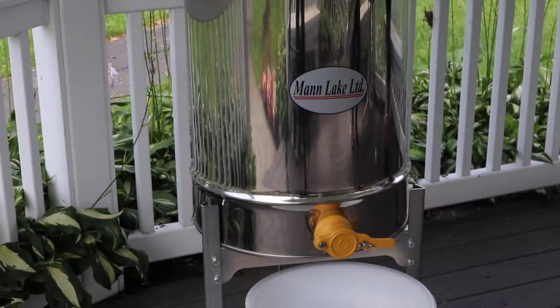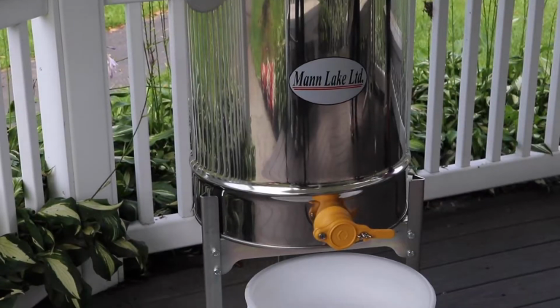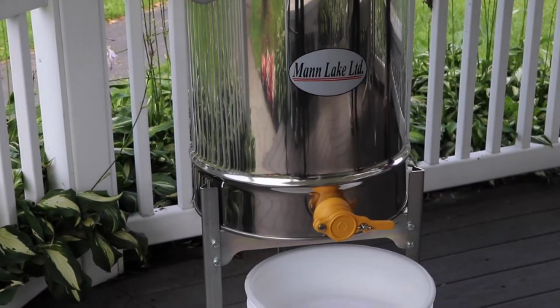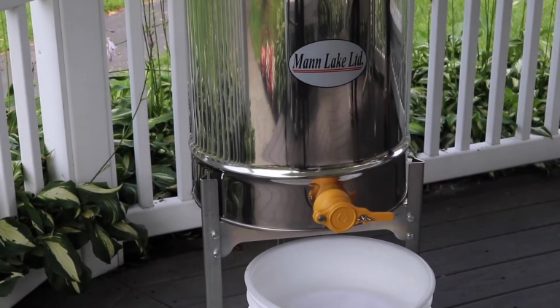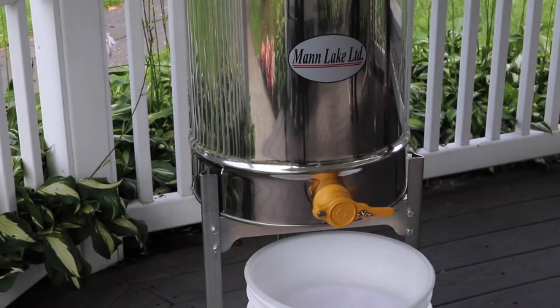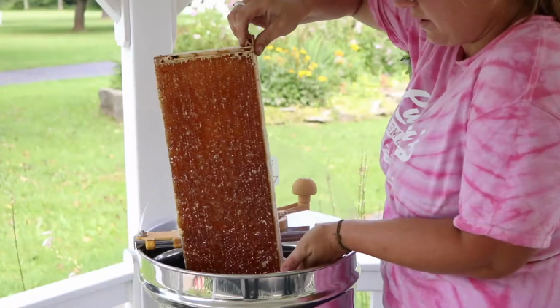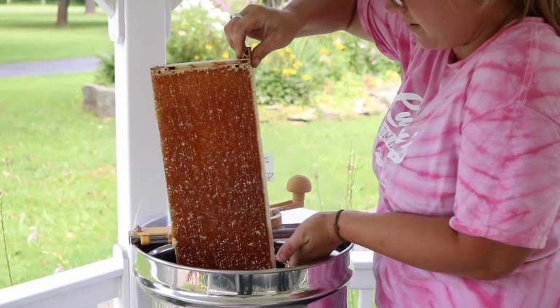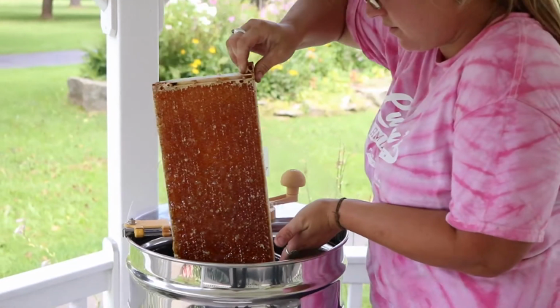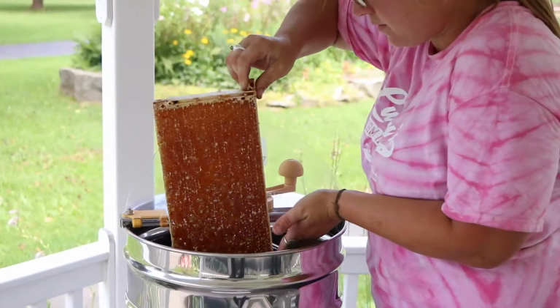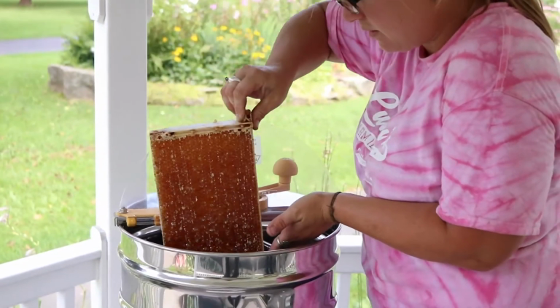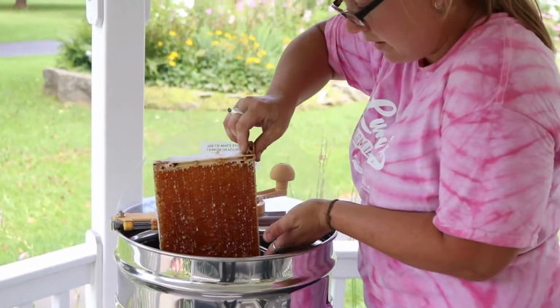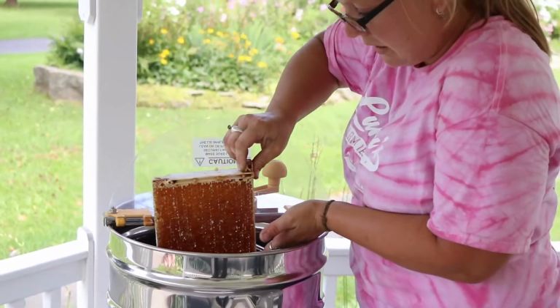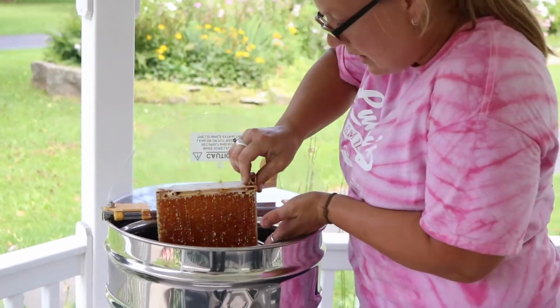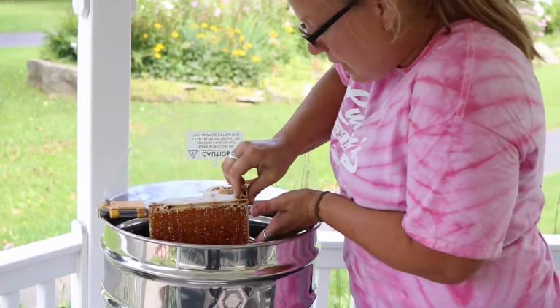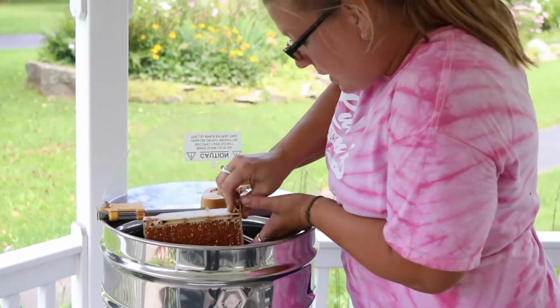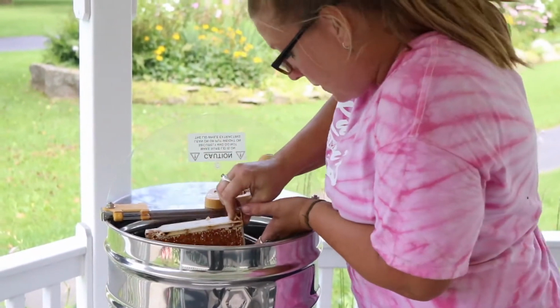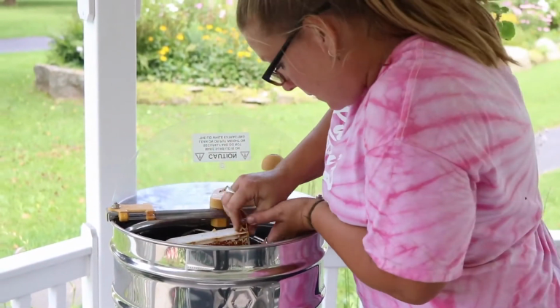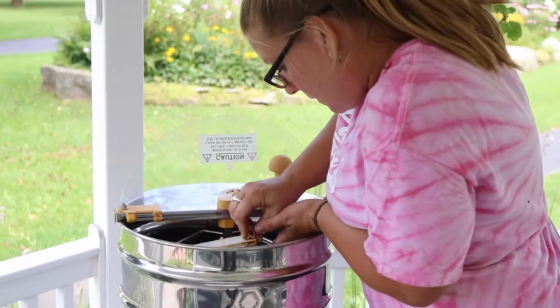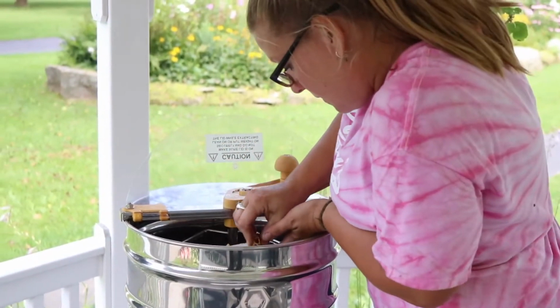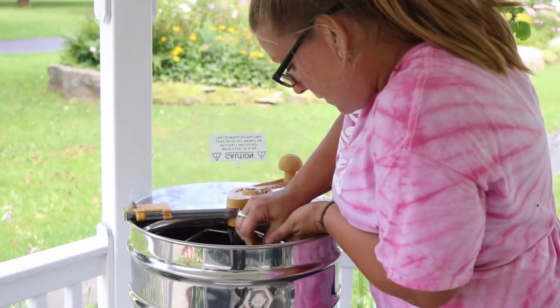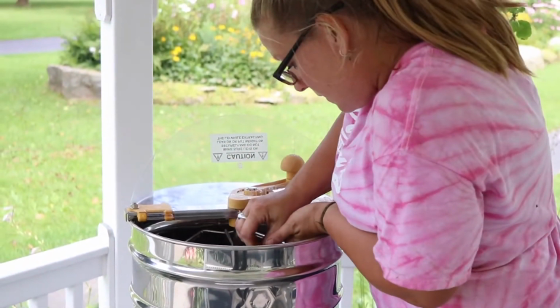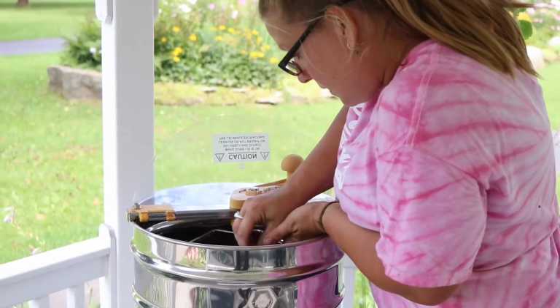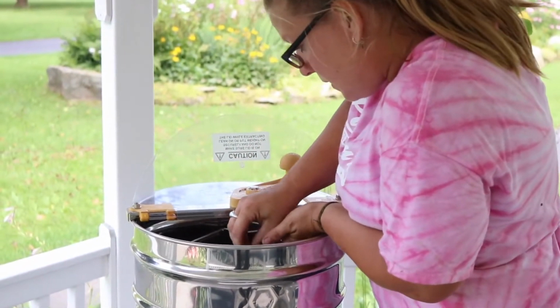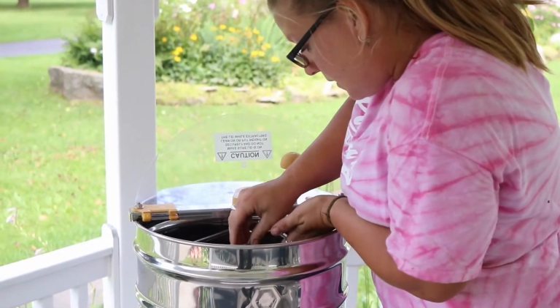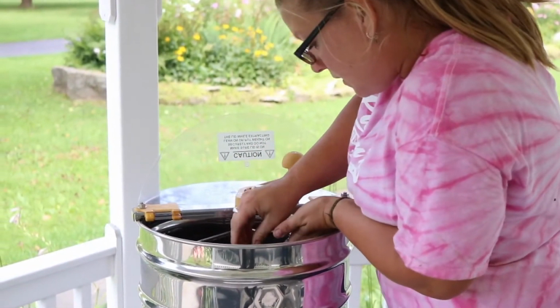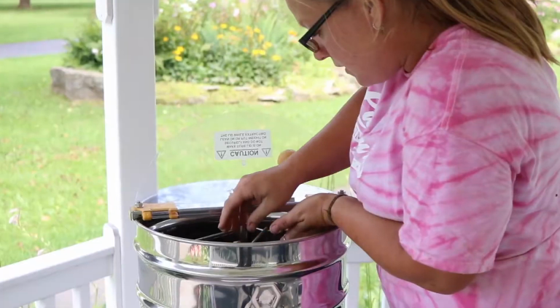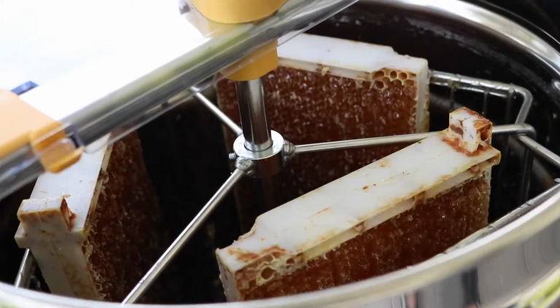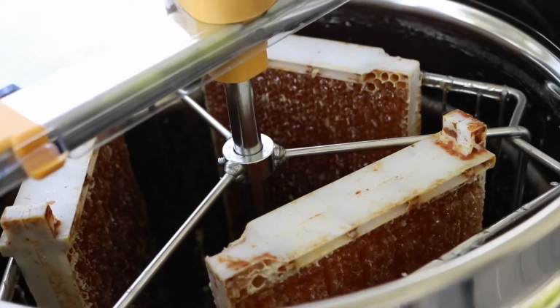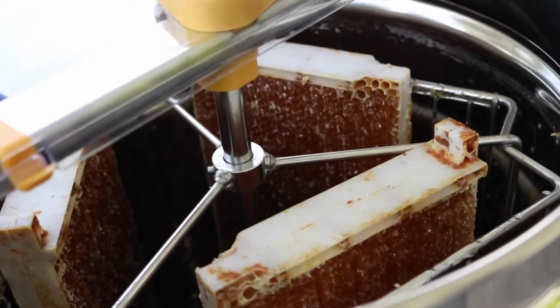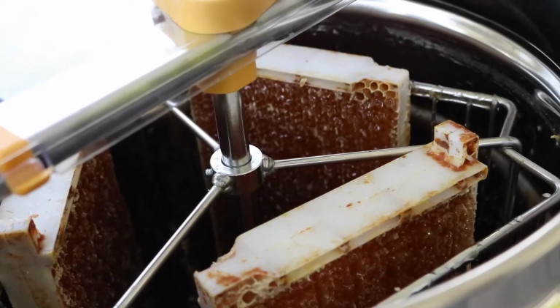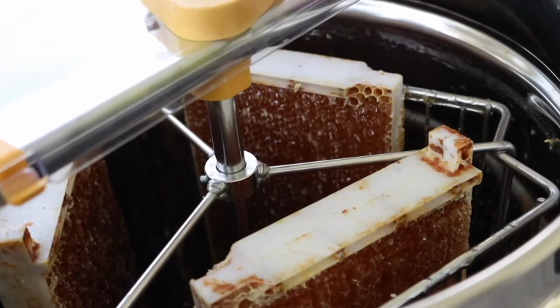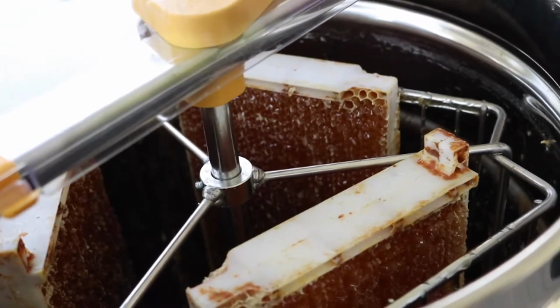Once removed, the frames are placed in an extractor, which spins them very quickly and forces the honey out of the comb.